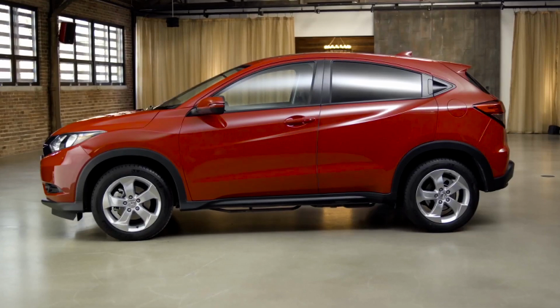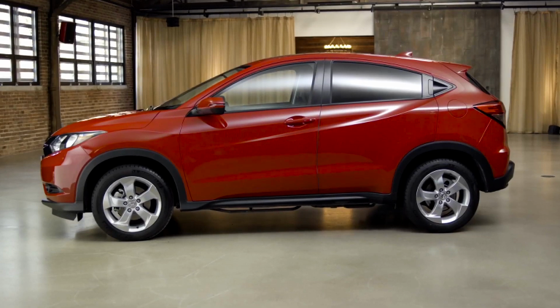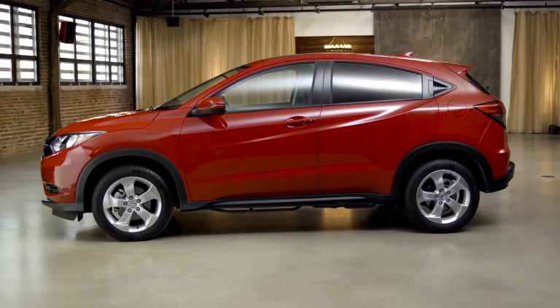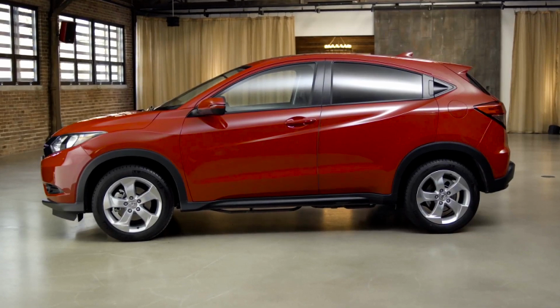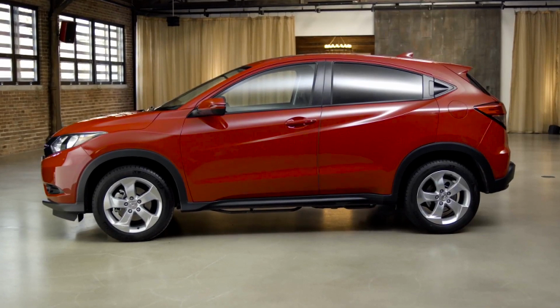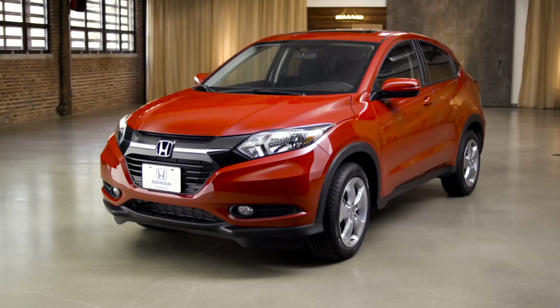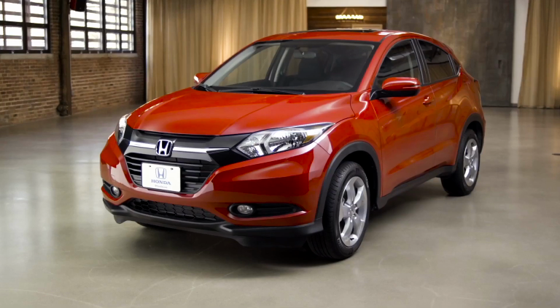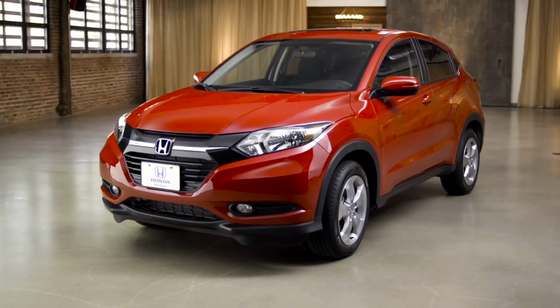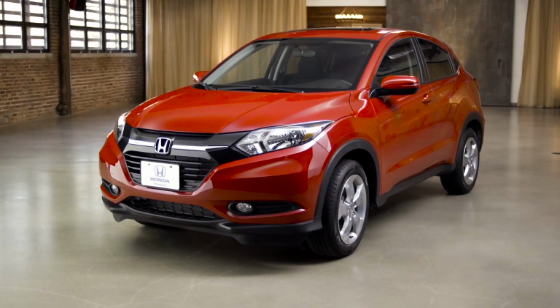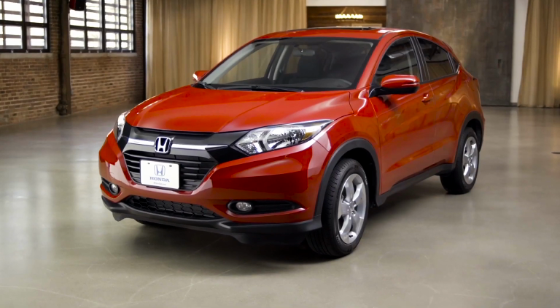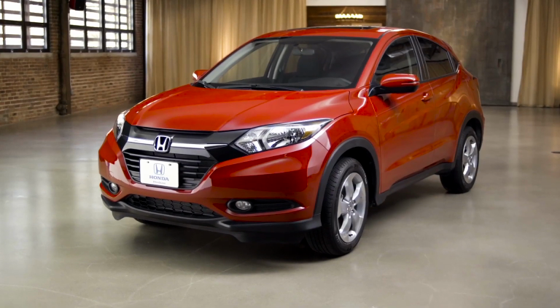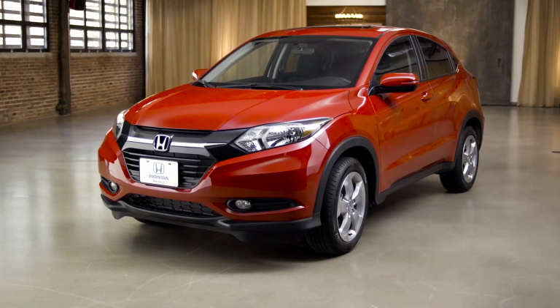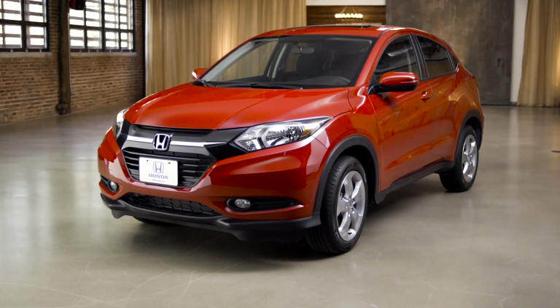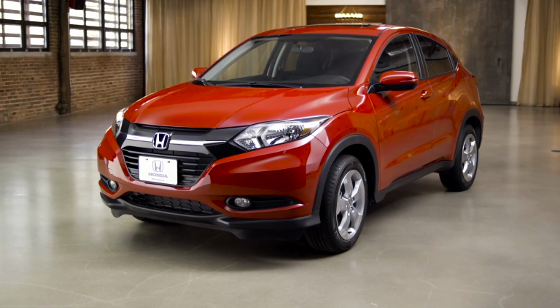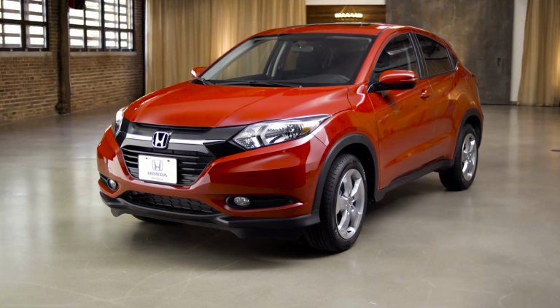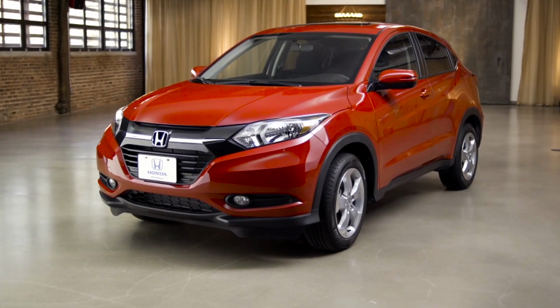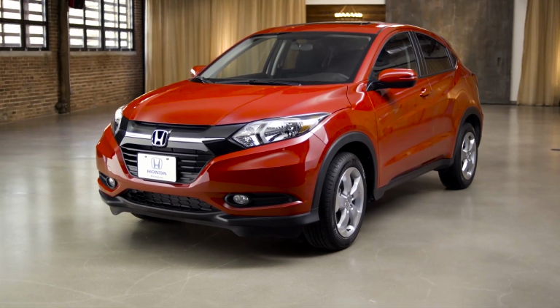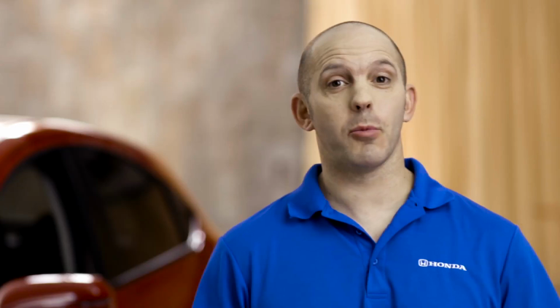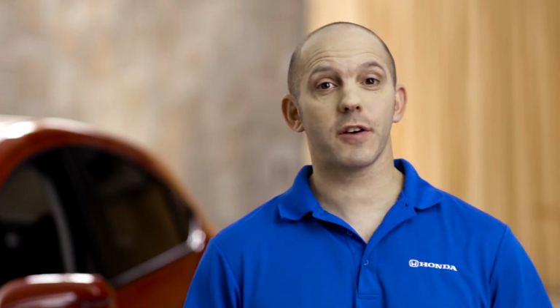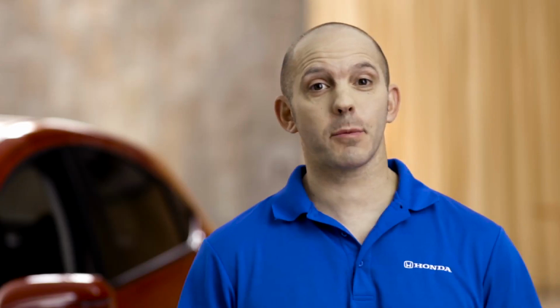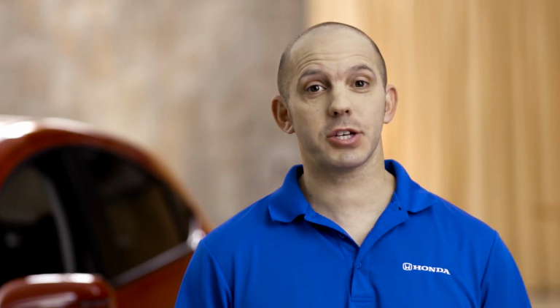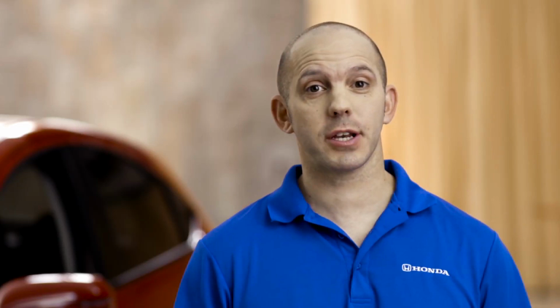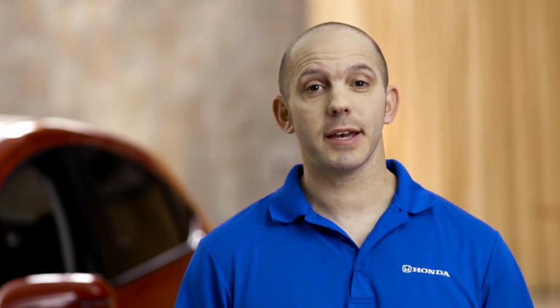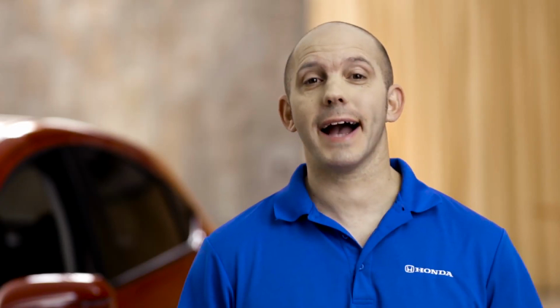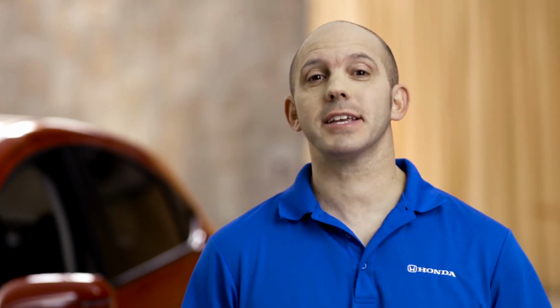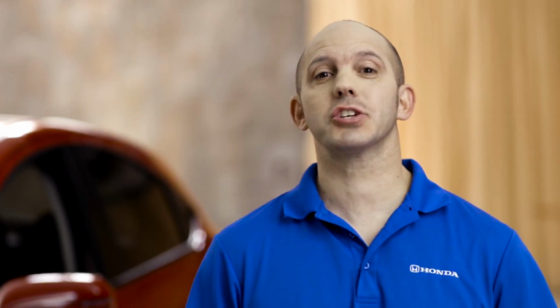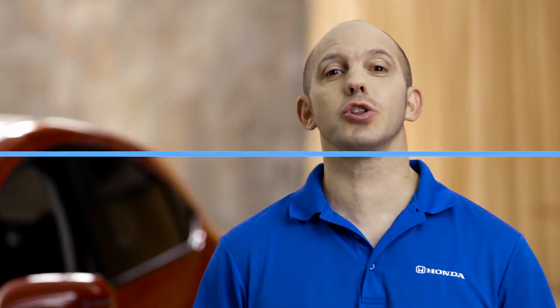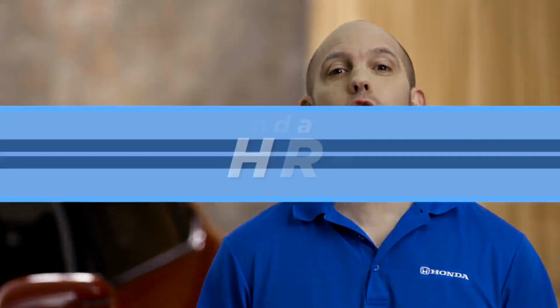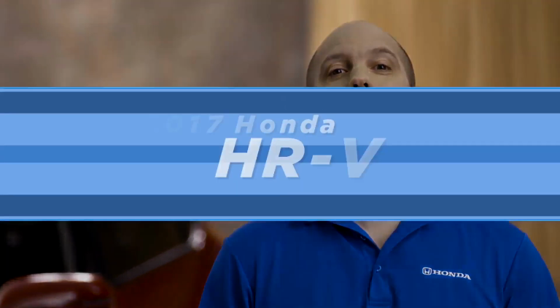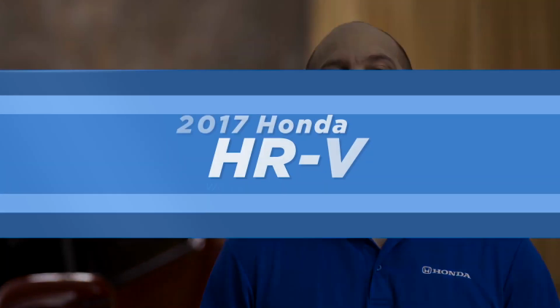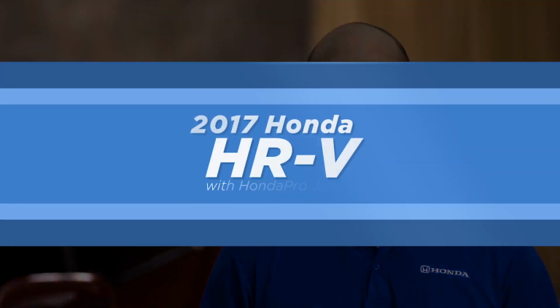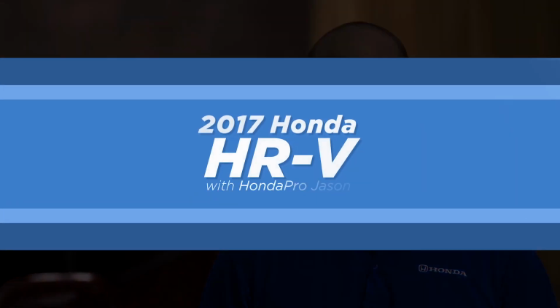What an awesome vehicle with so many cool features. For more information, contact your local Honda dealer.